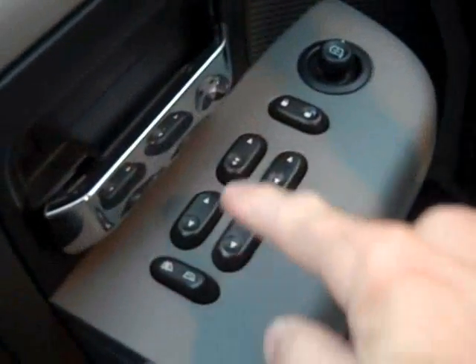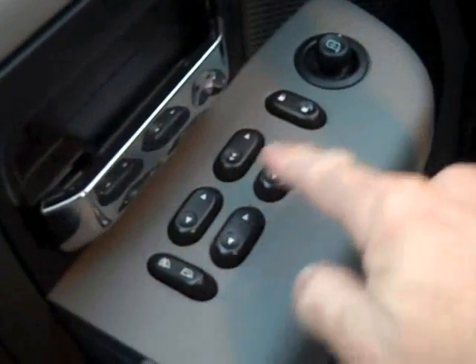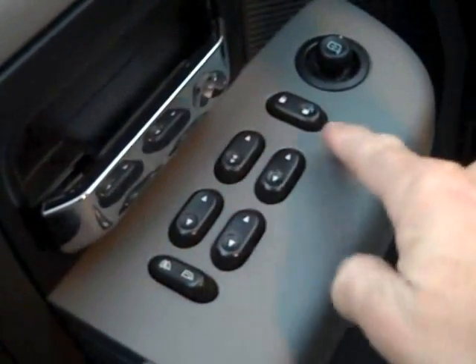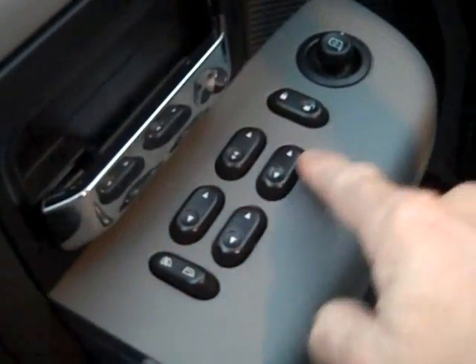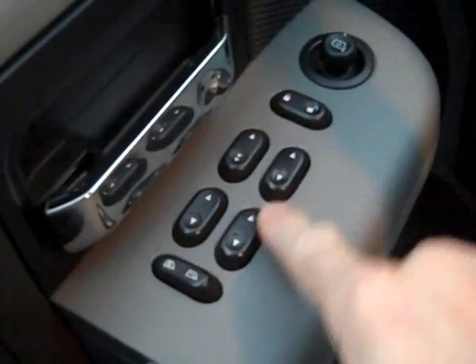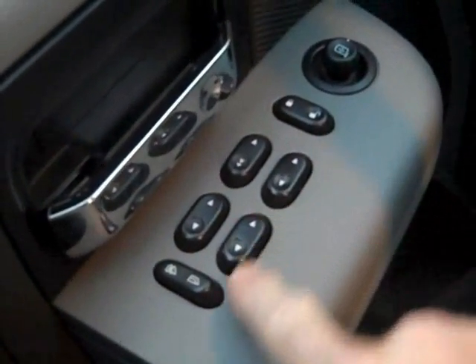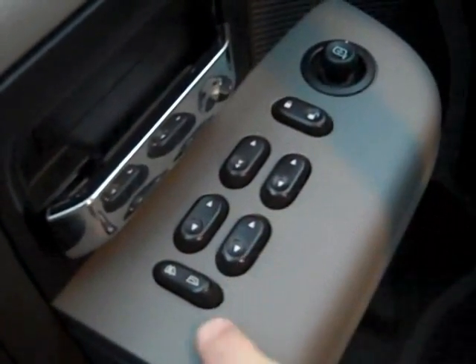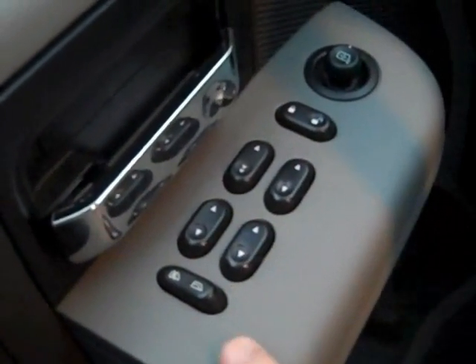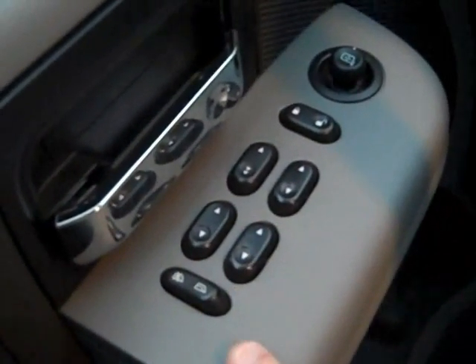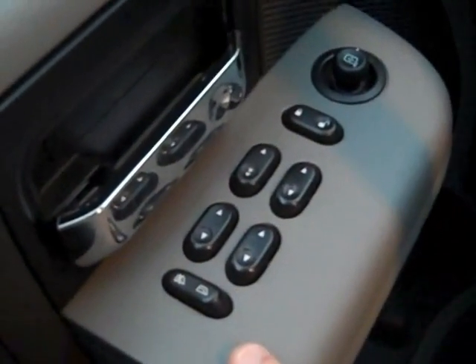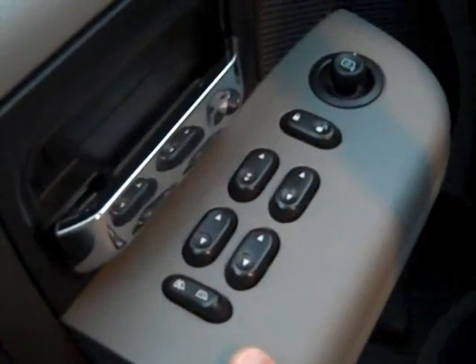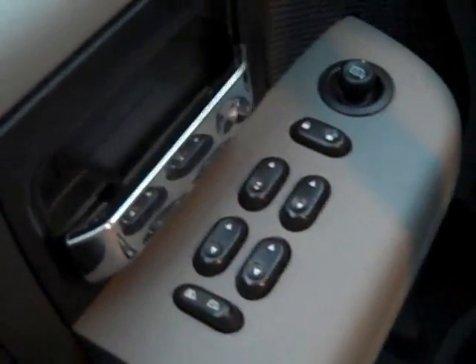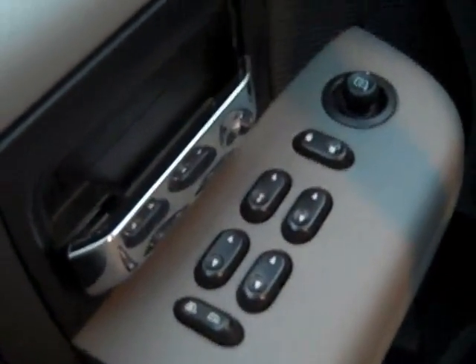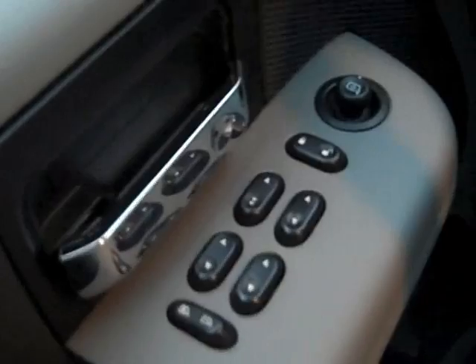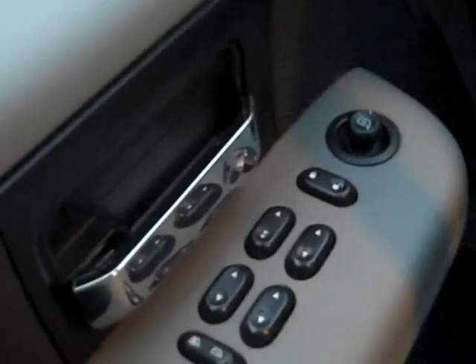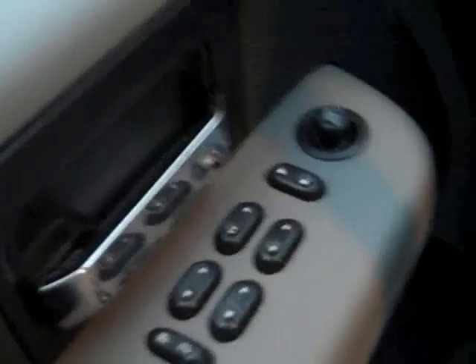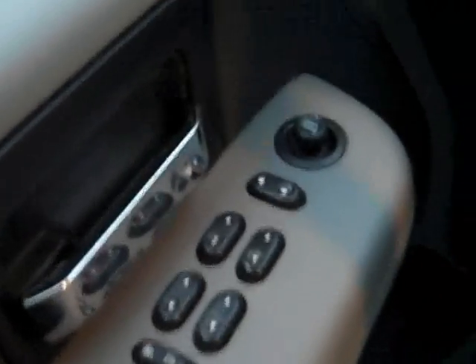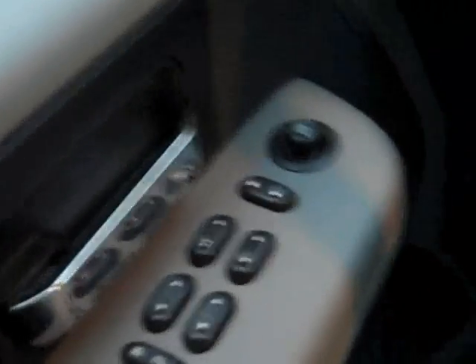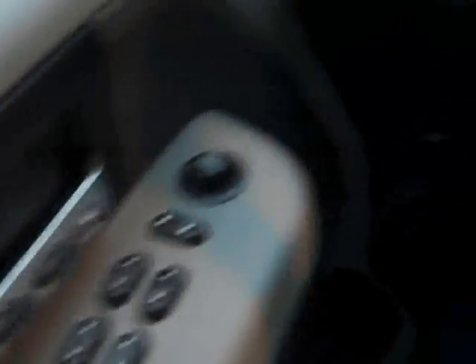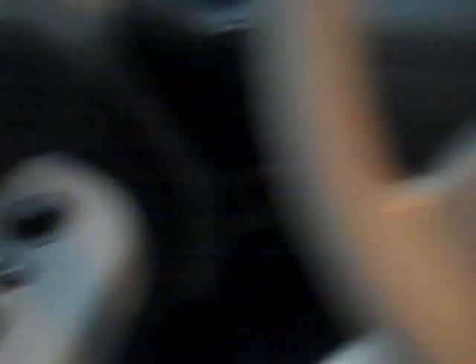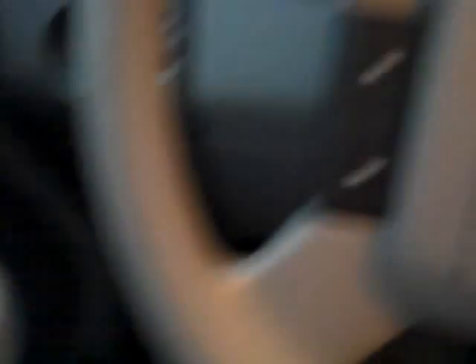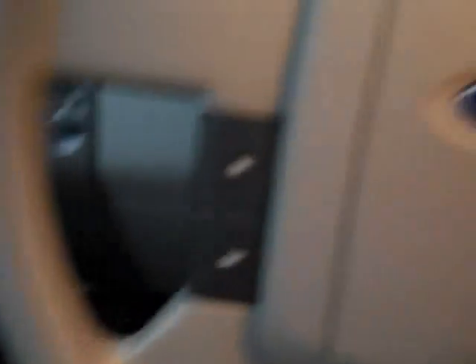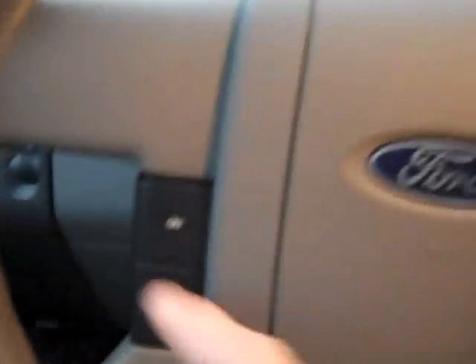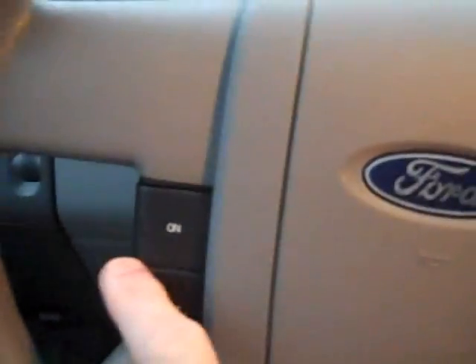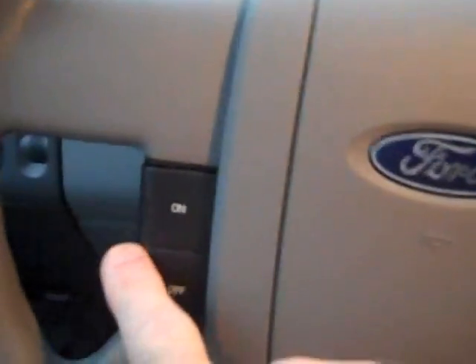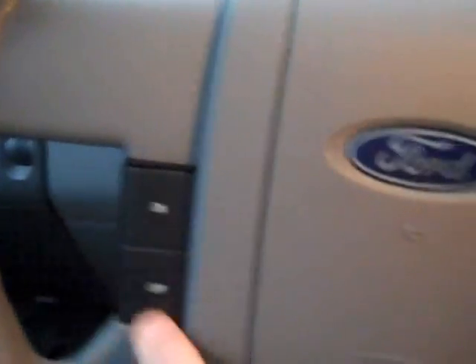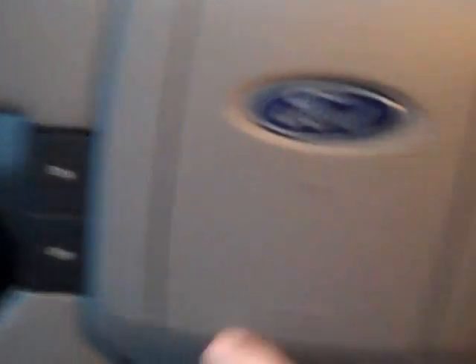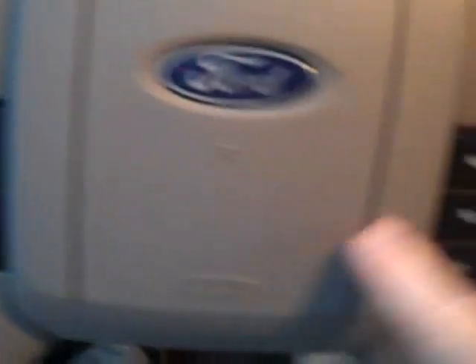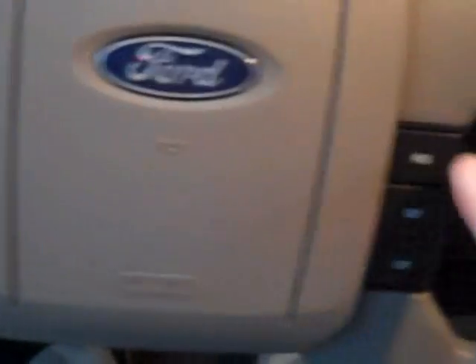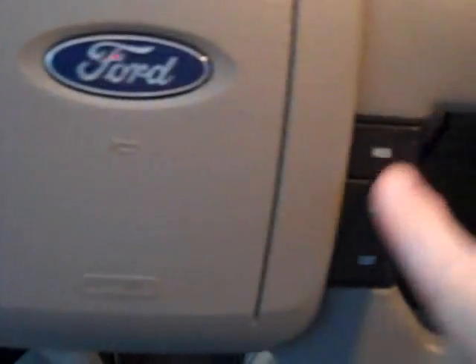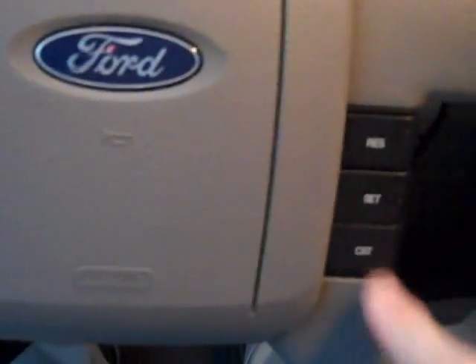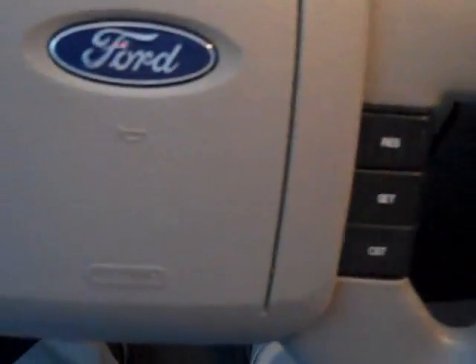Power windows, power mirrors, power door locks, keyless entry, cruise control.